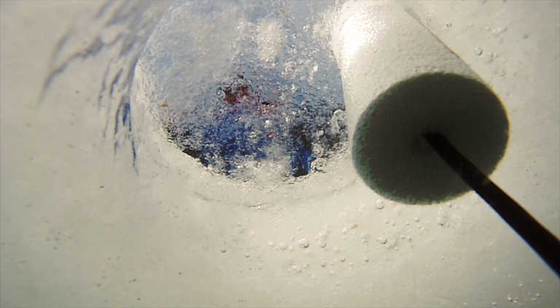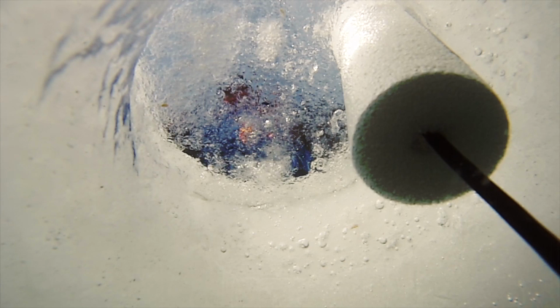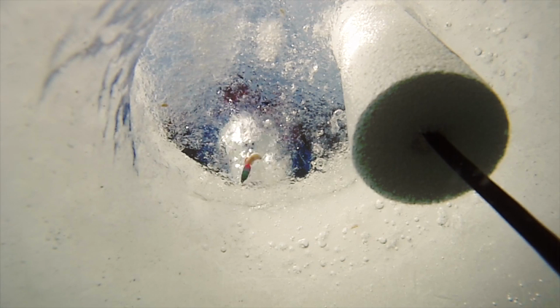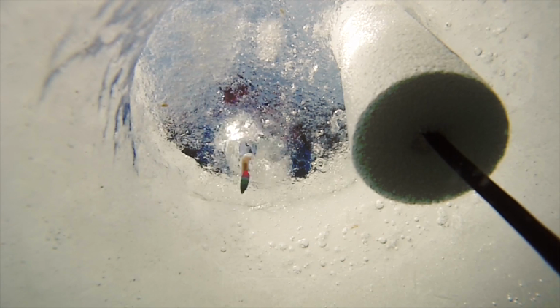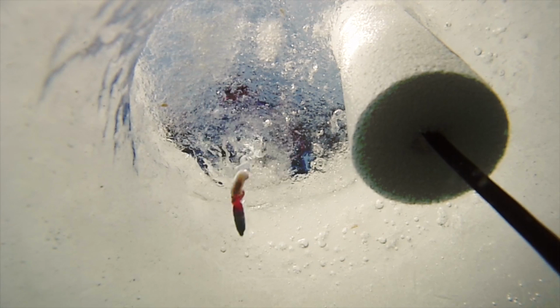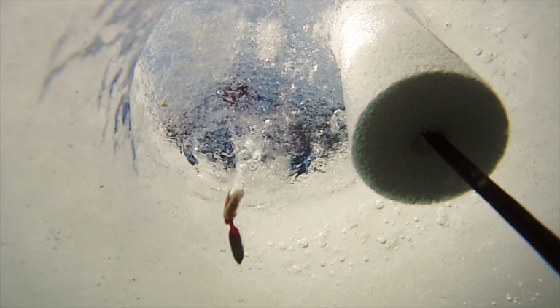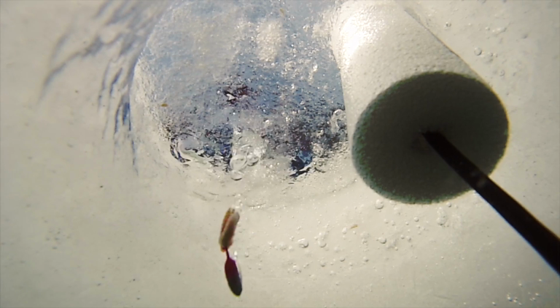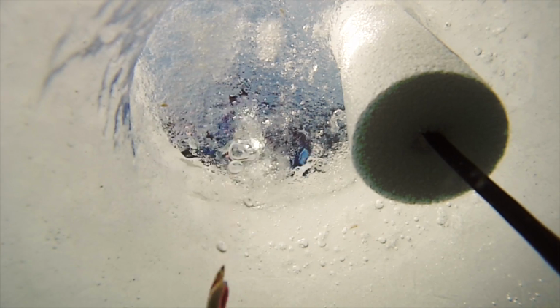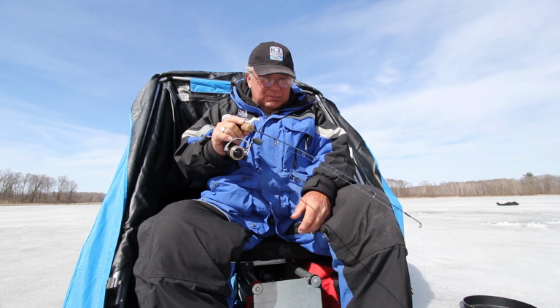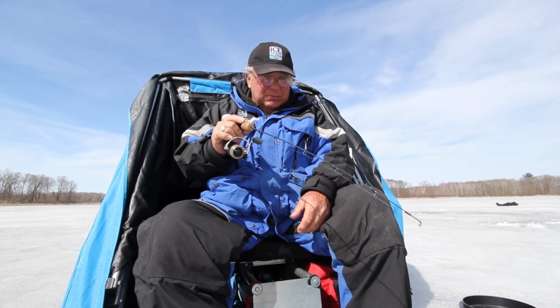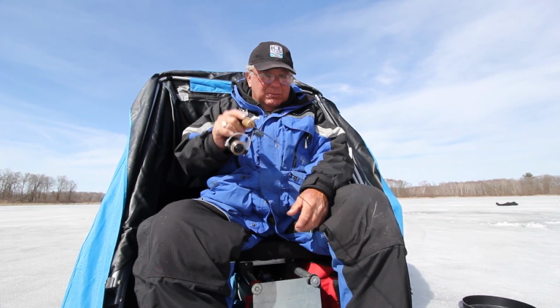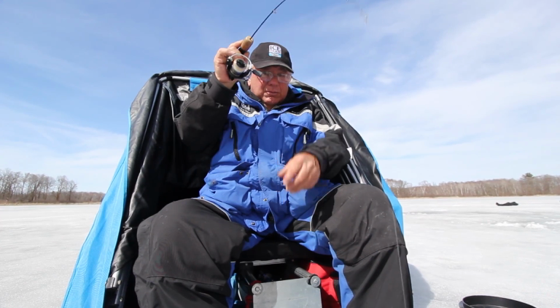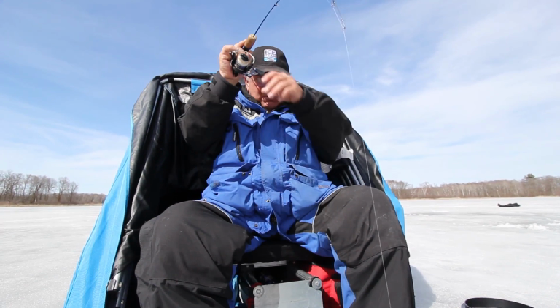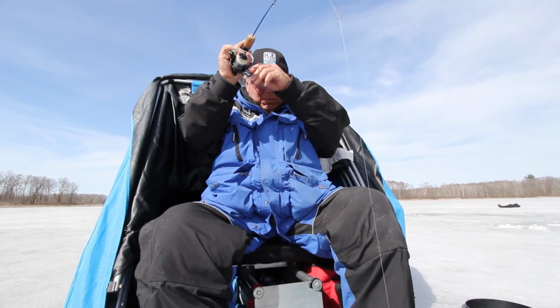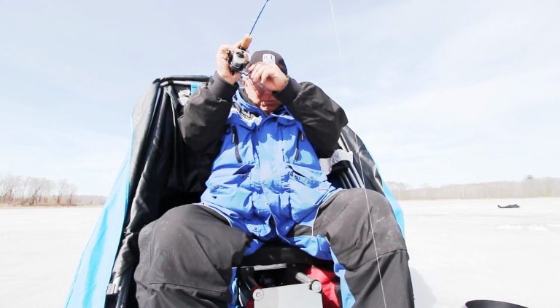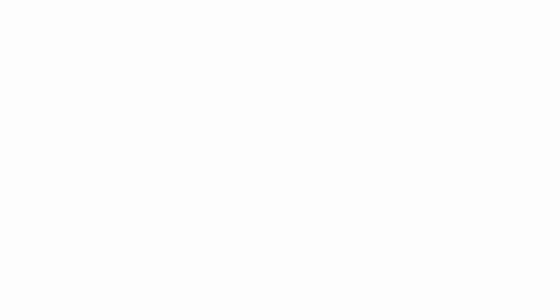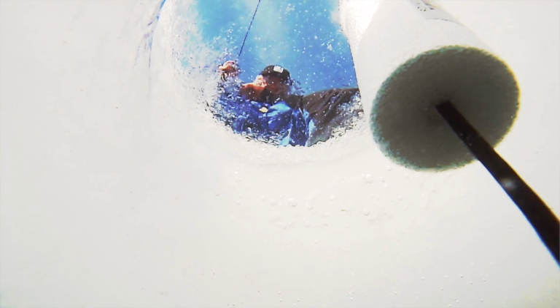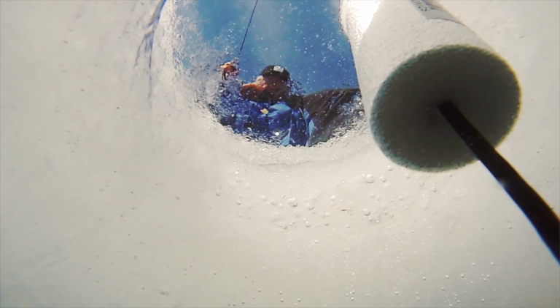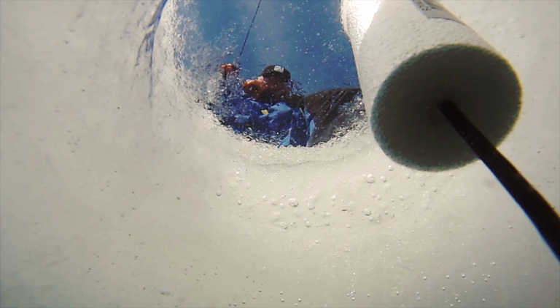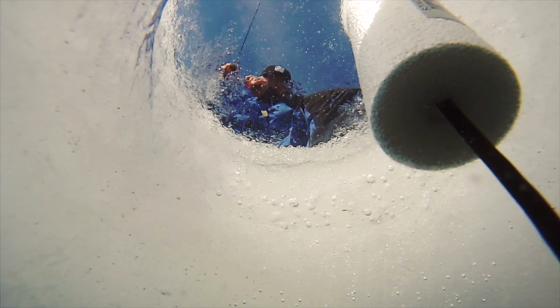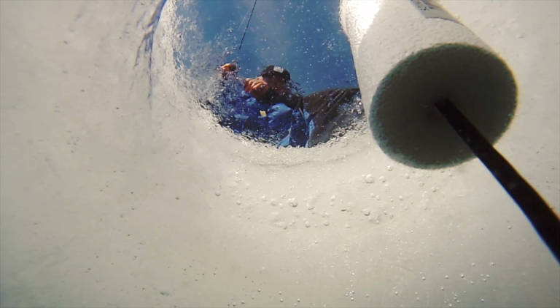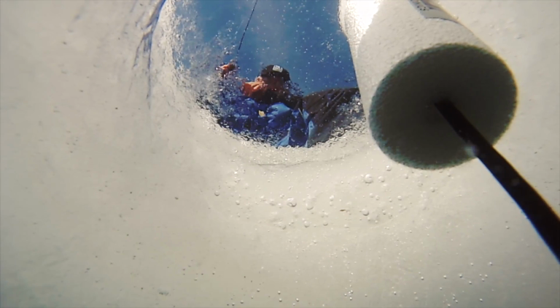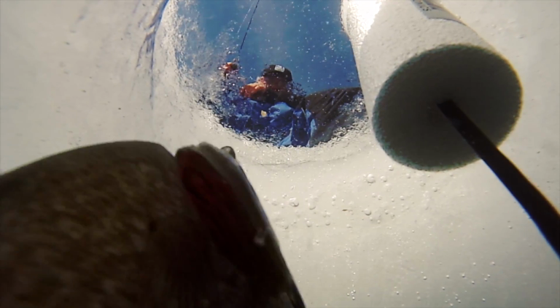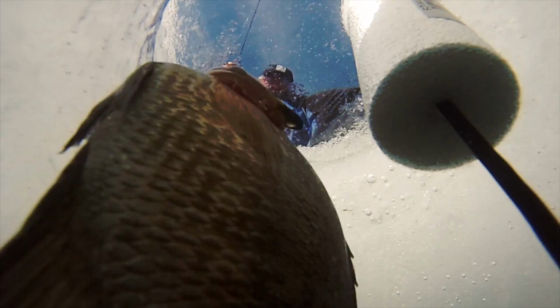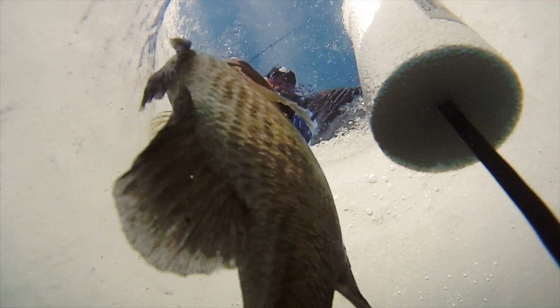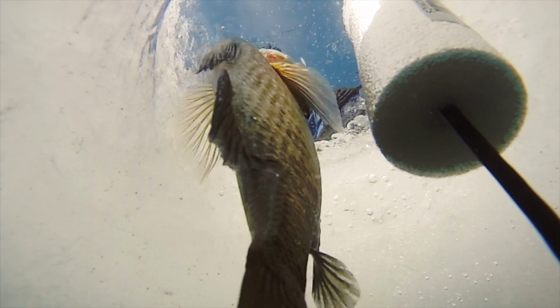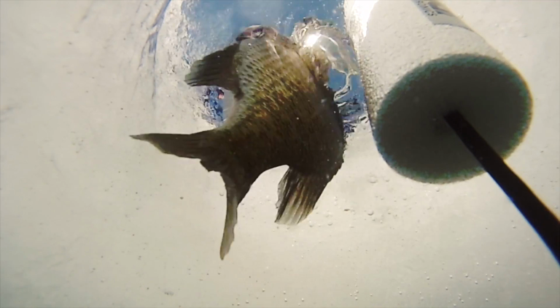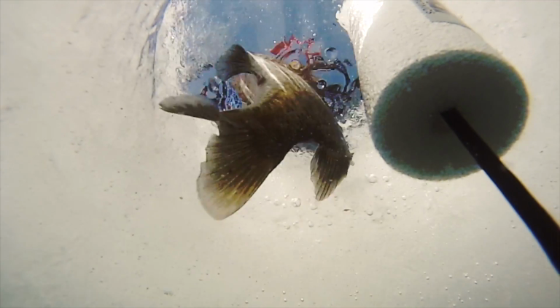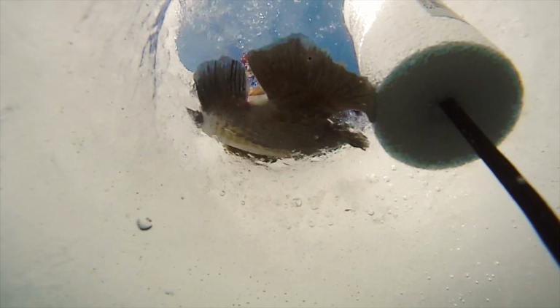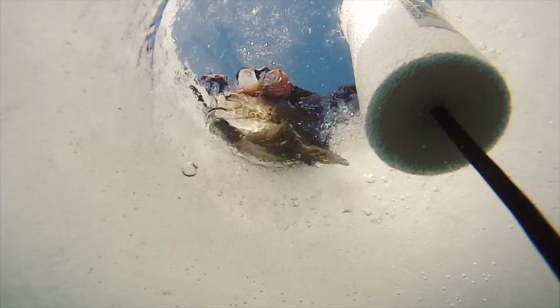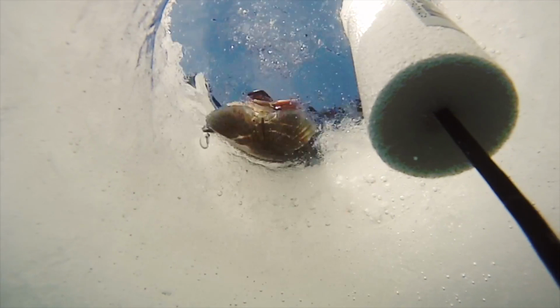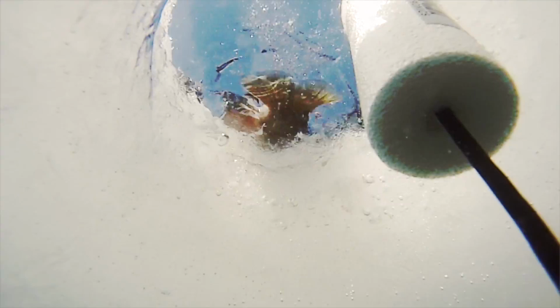Once it plummets, the Magadrop extracts fish from the muddy bottom areas where insects love to hatch and hang out.